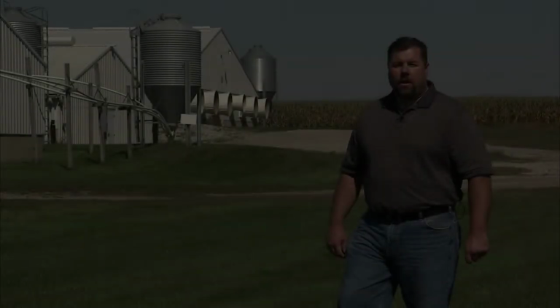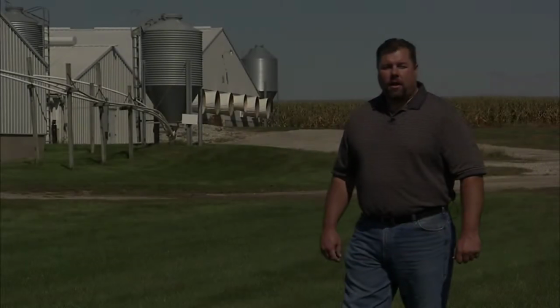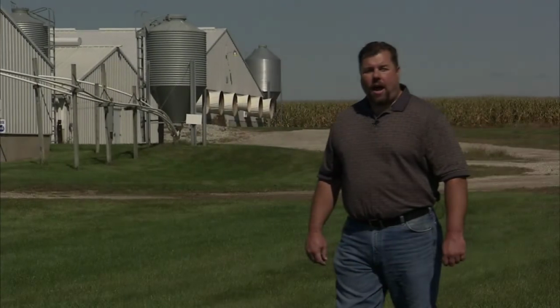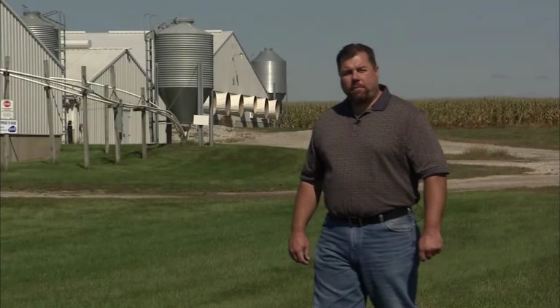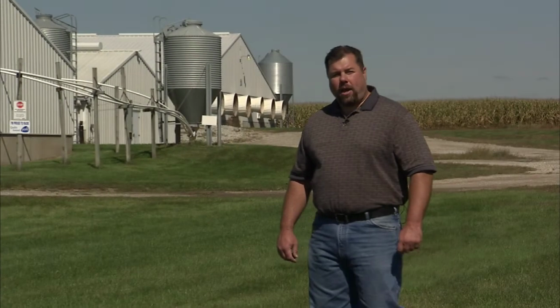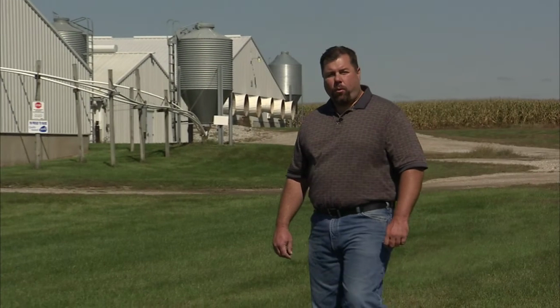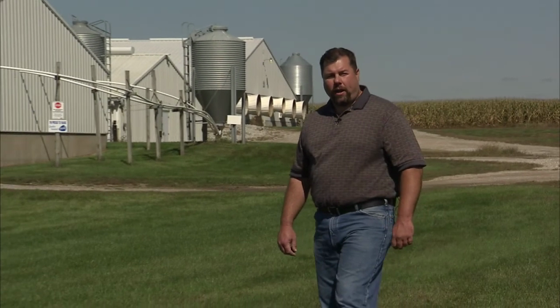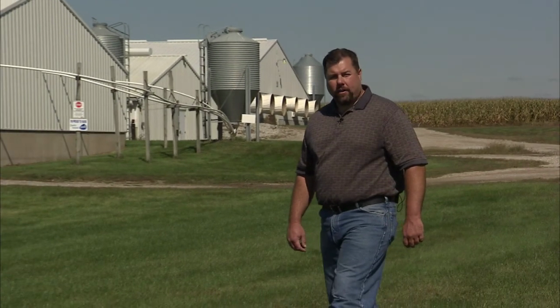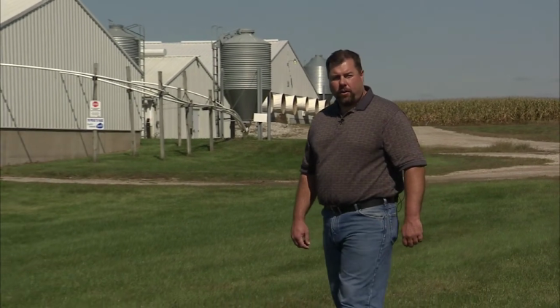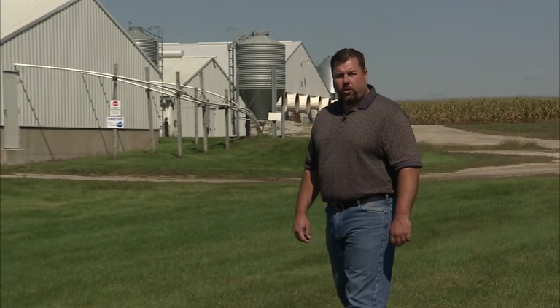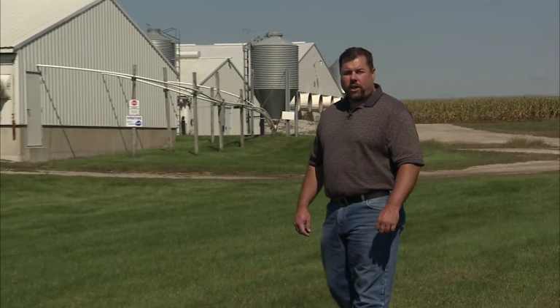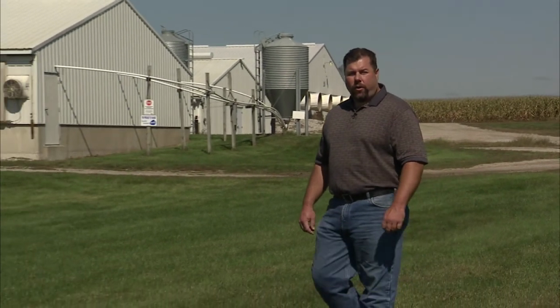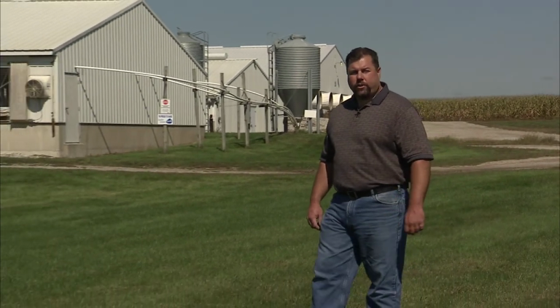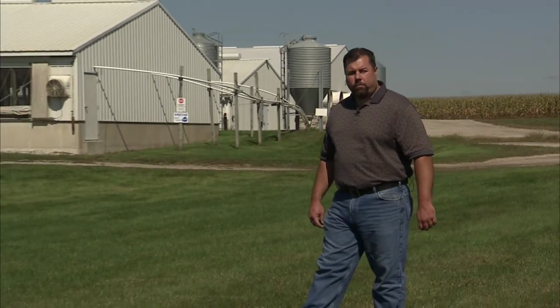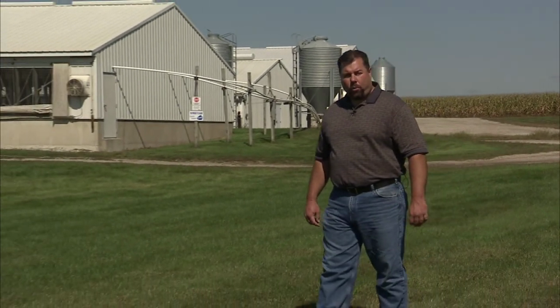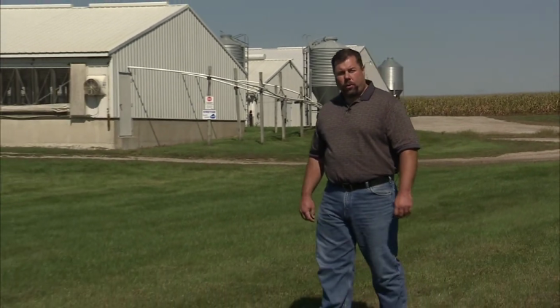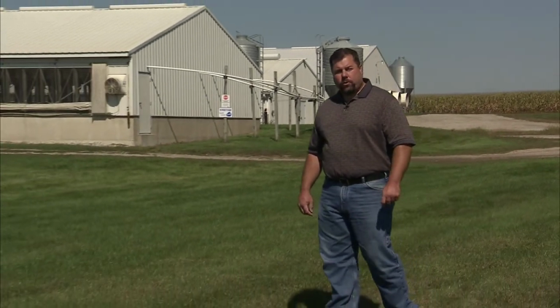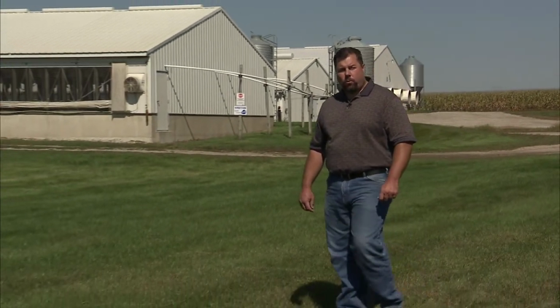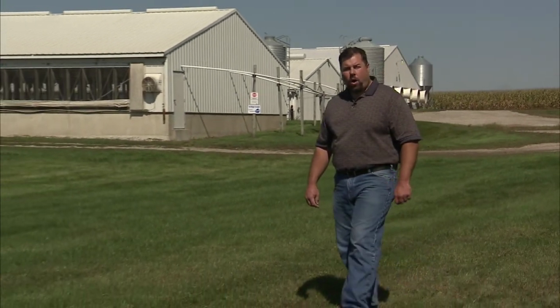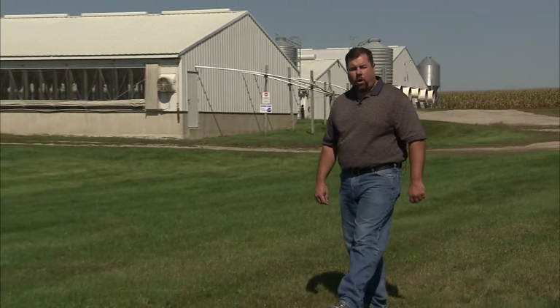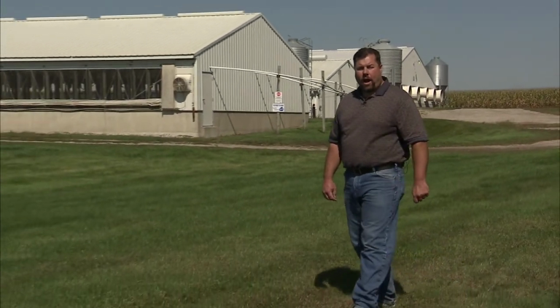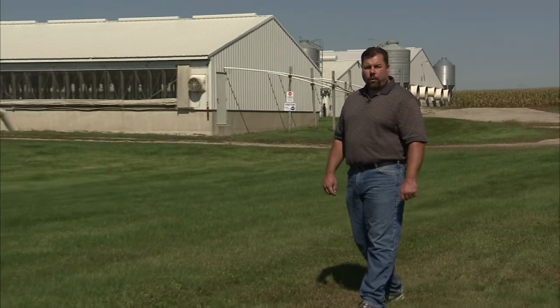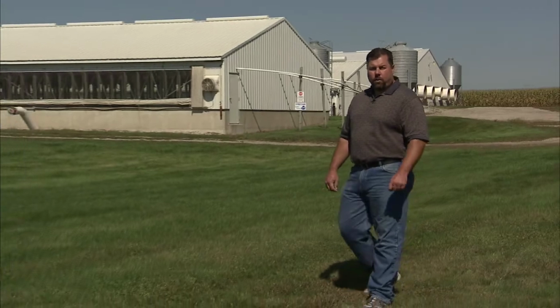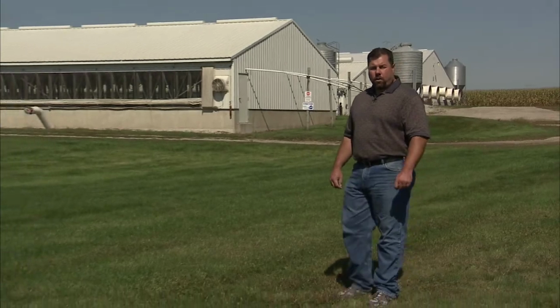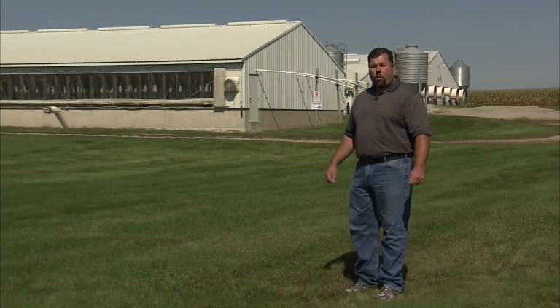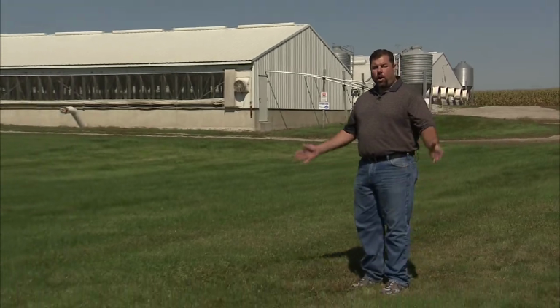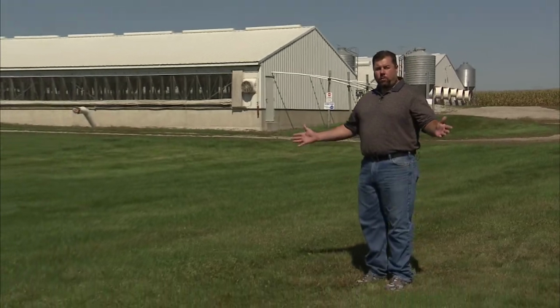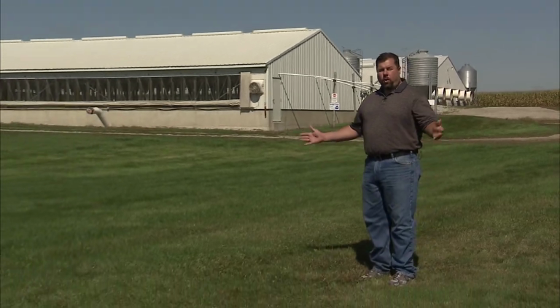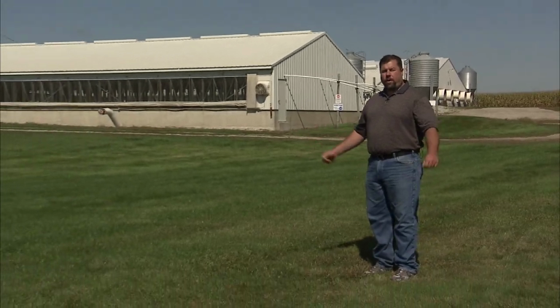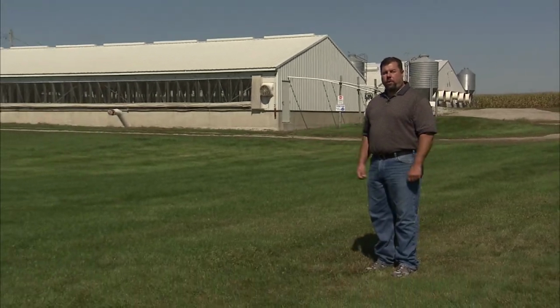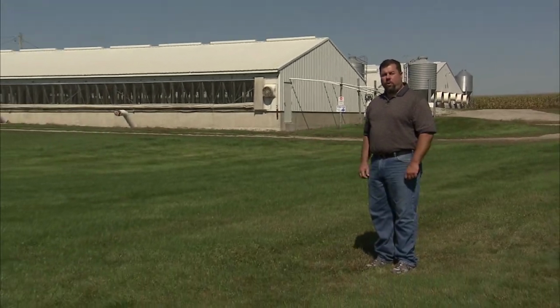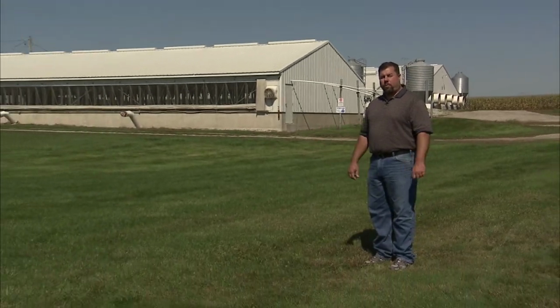Hi, I'm Todd Wiley, a third generation pork producer from Walker, Iowa. Welcome to our family farm.